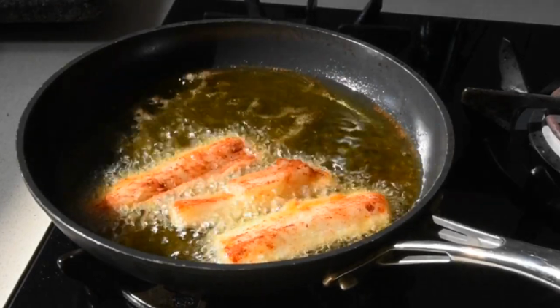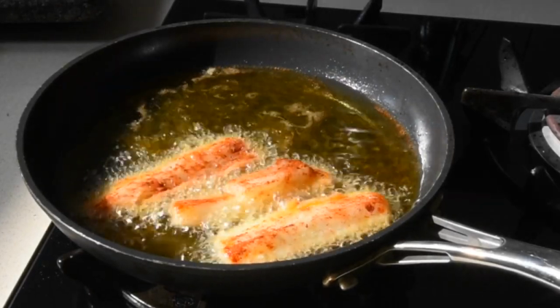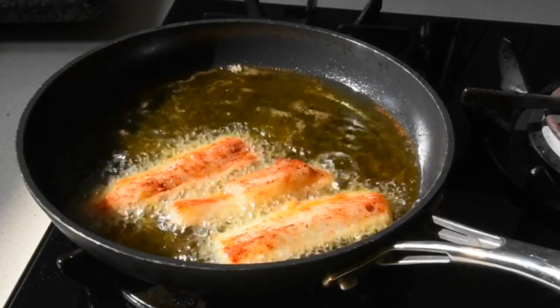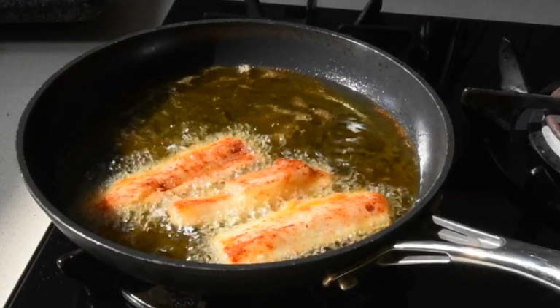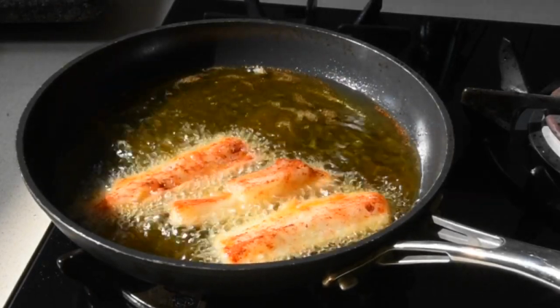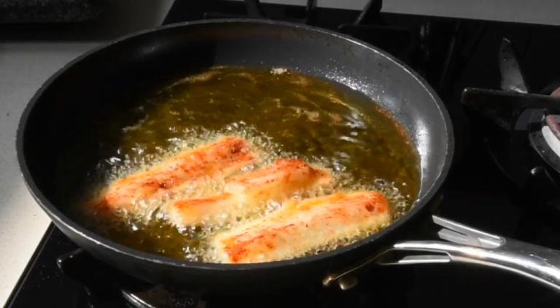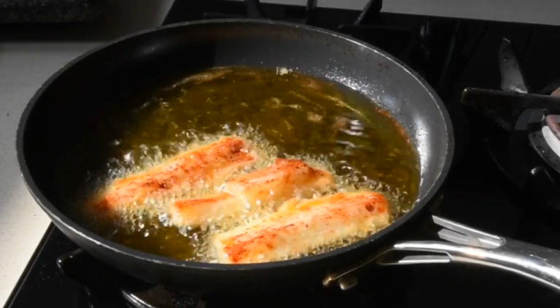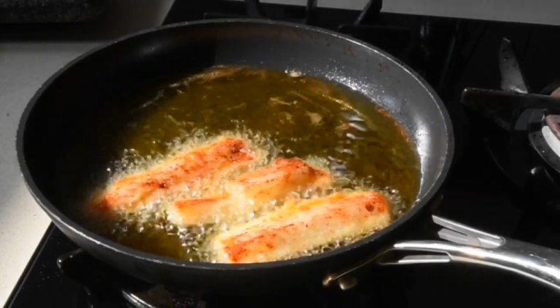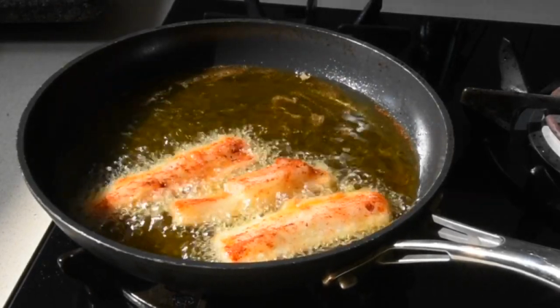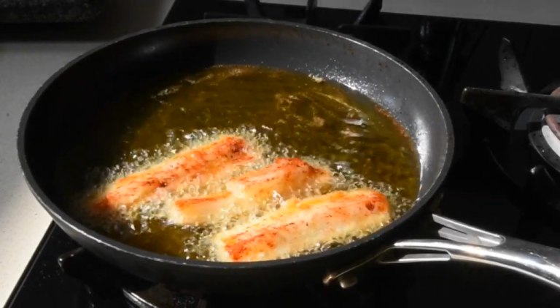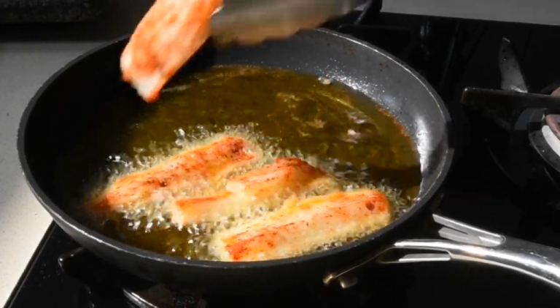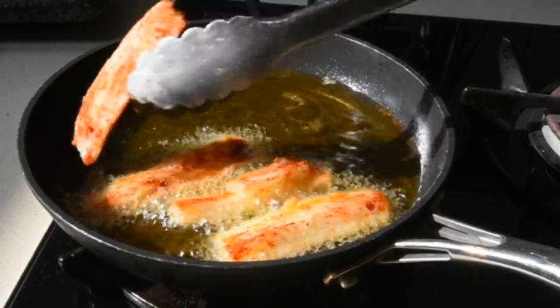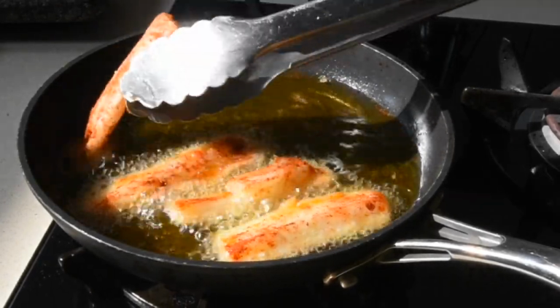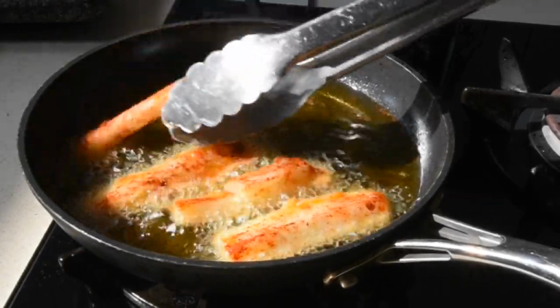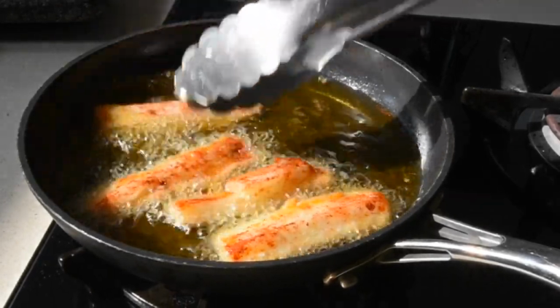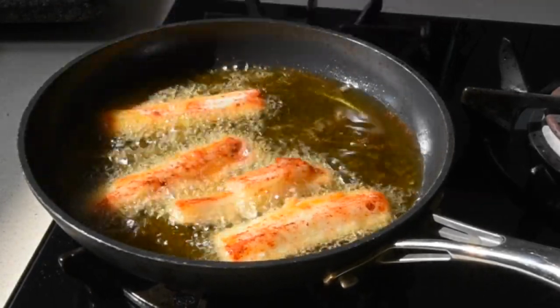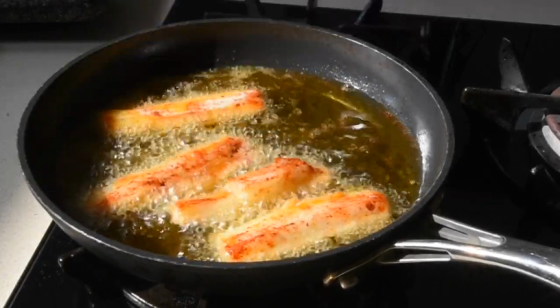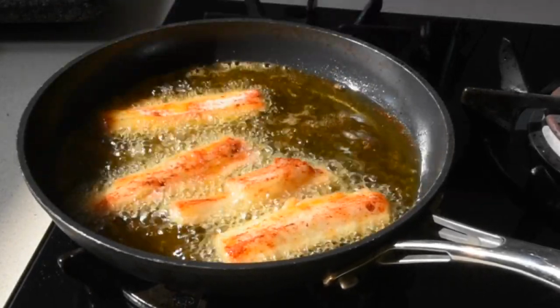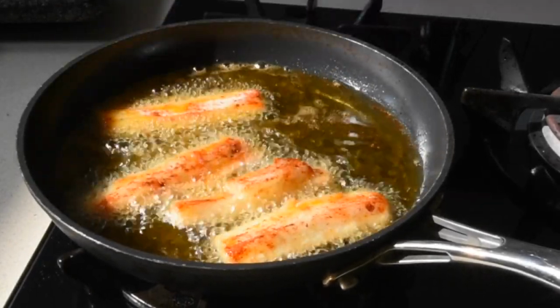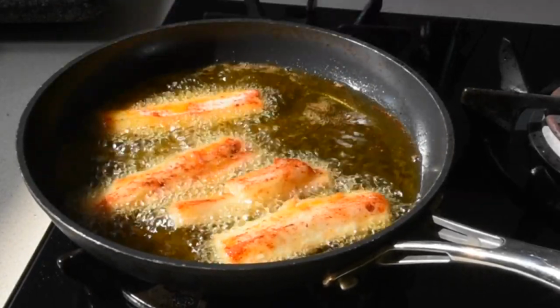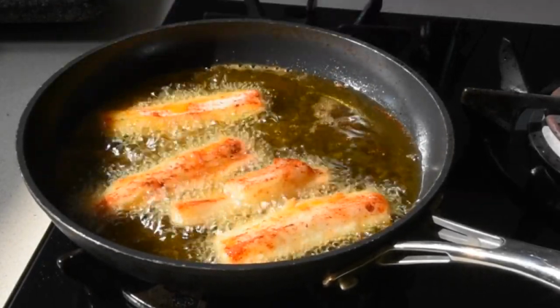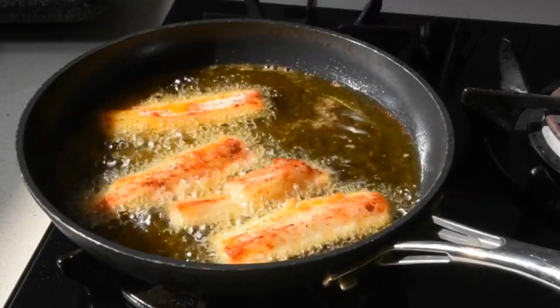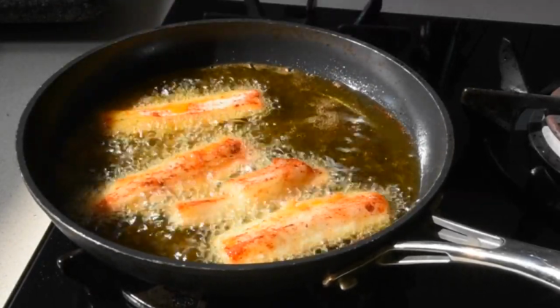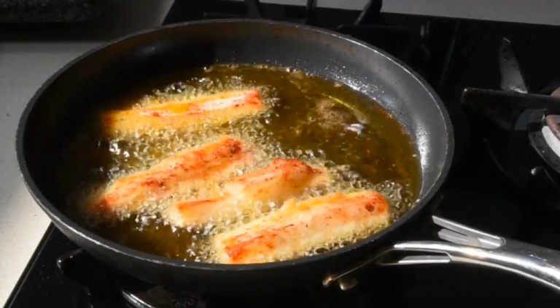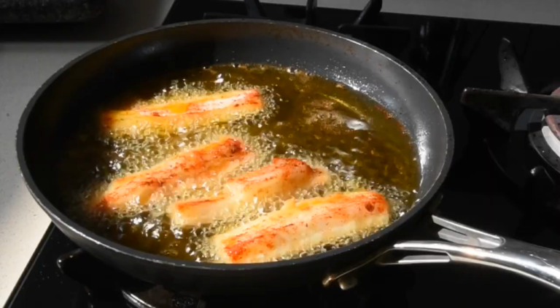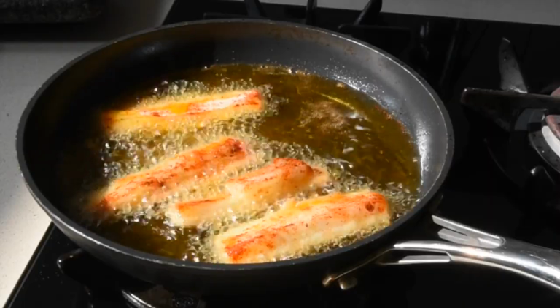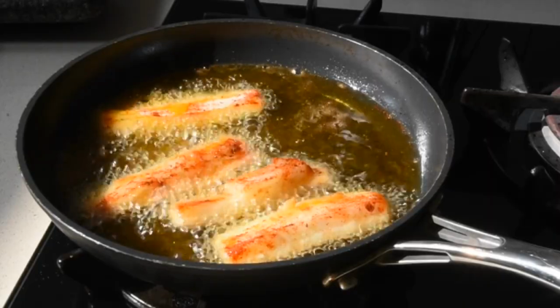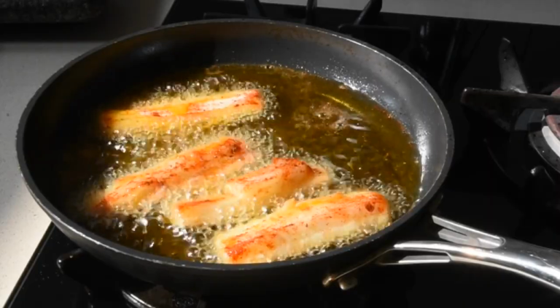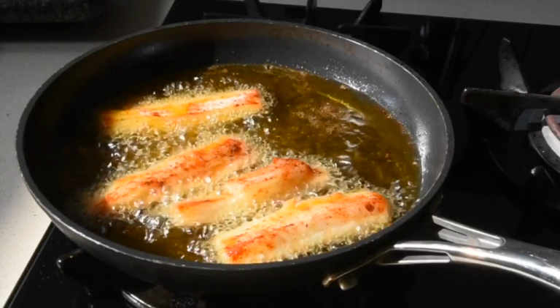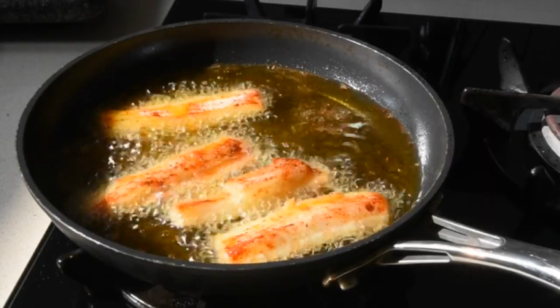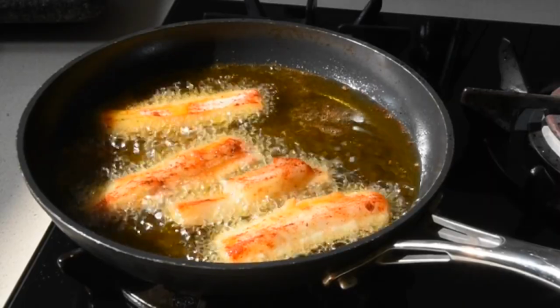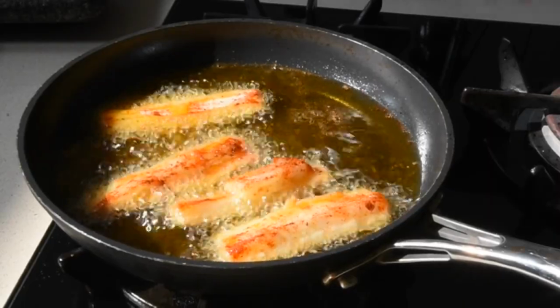I'm going to be frying these bad girls — yes, it's as easy as one, two, three.